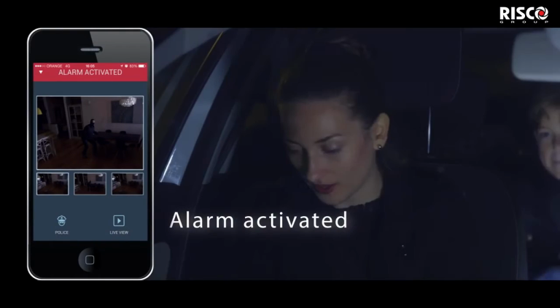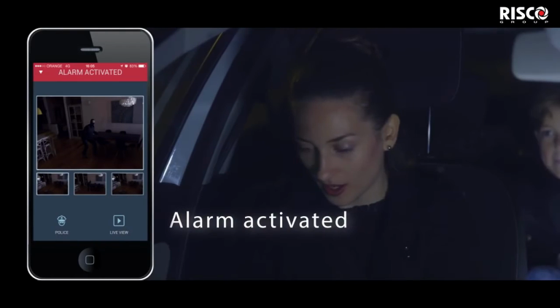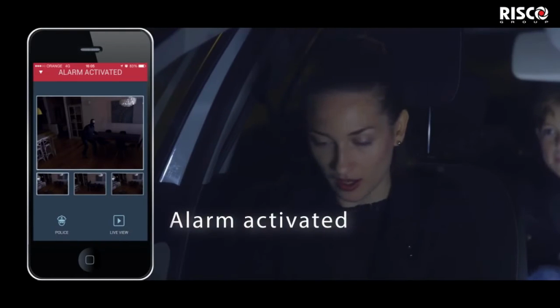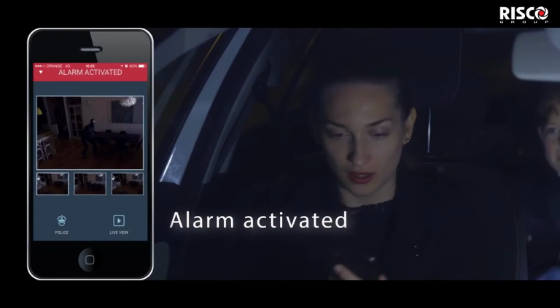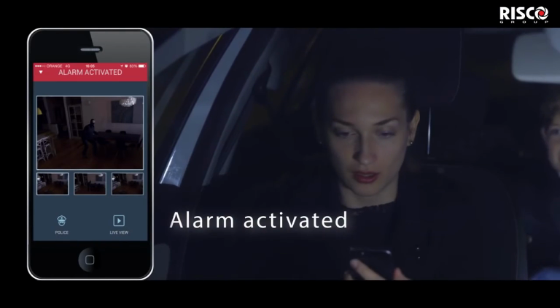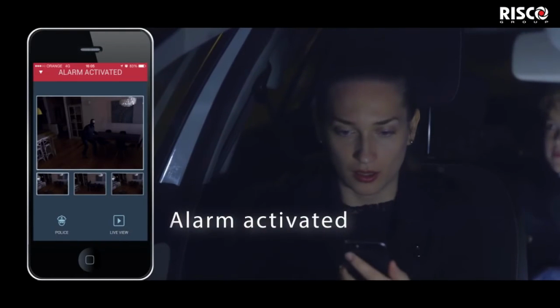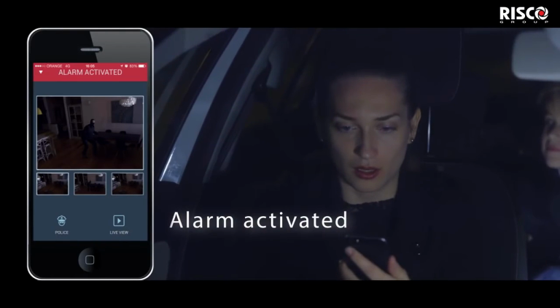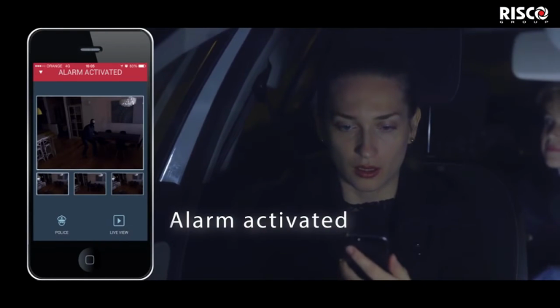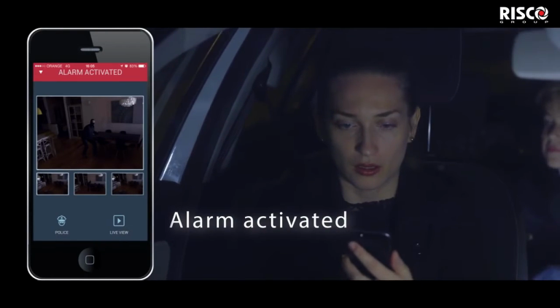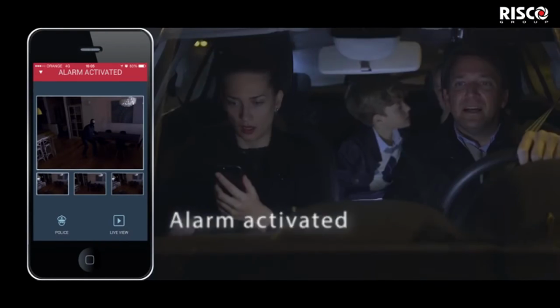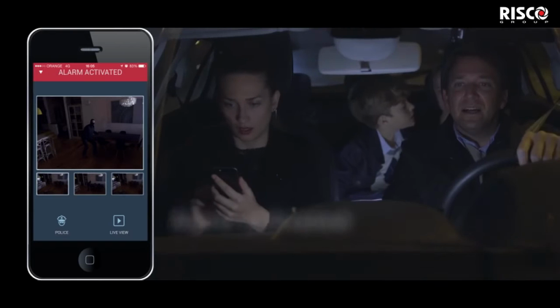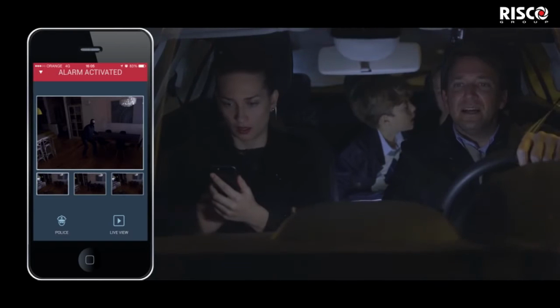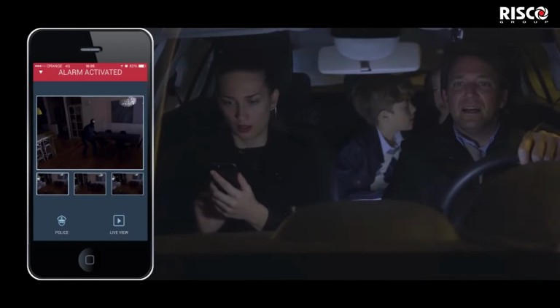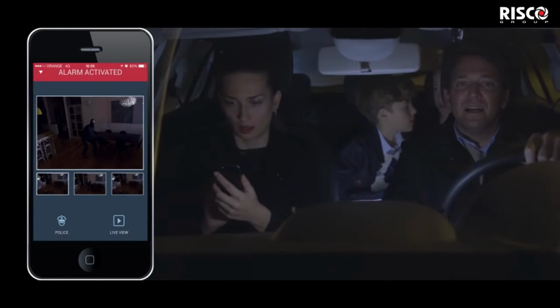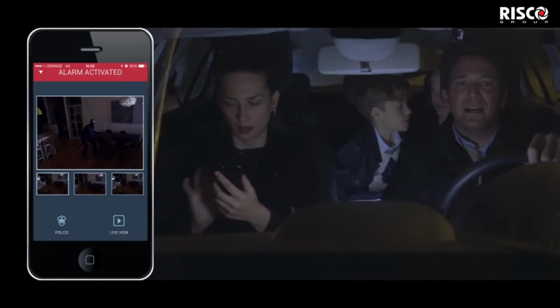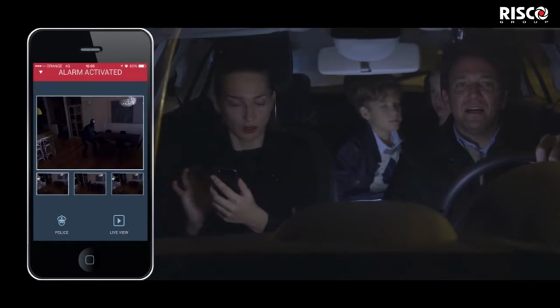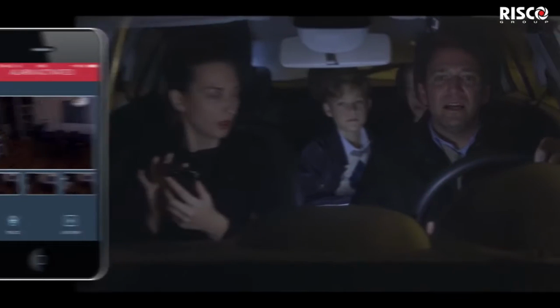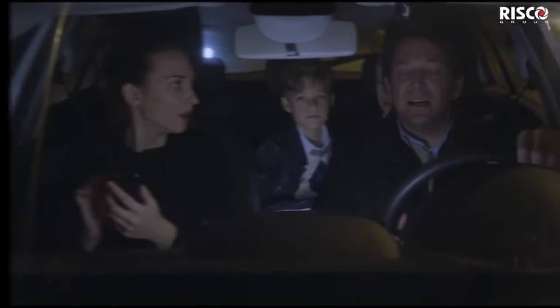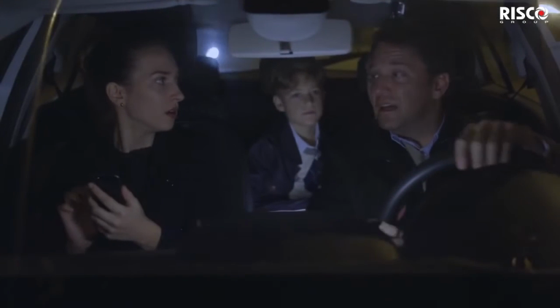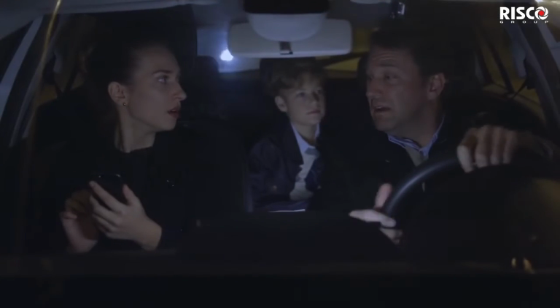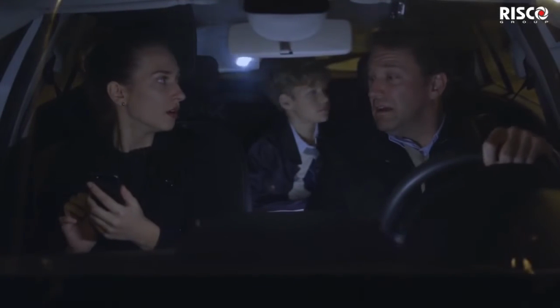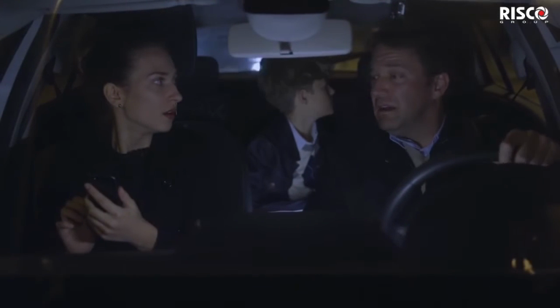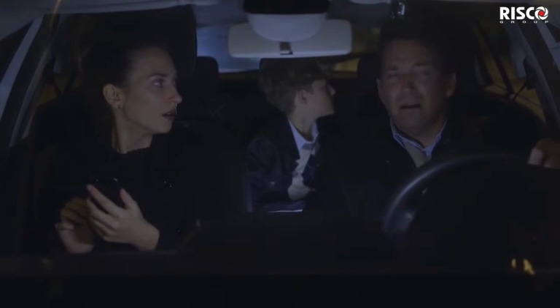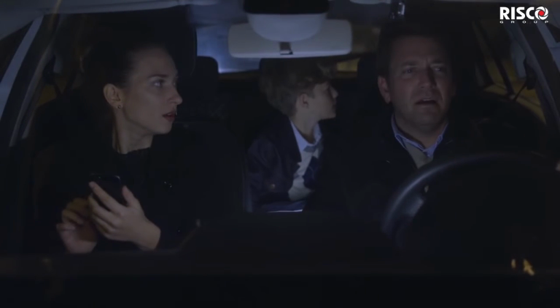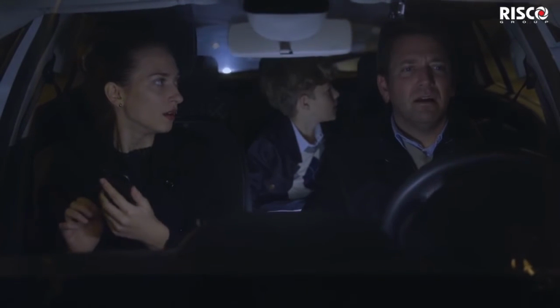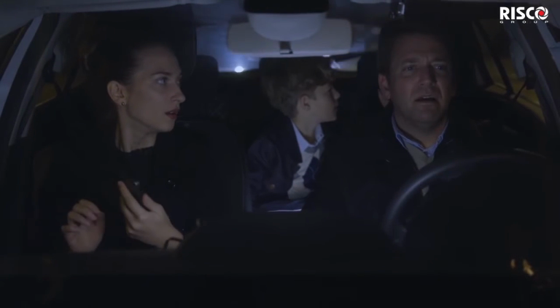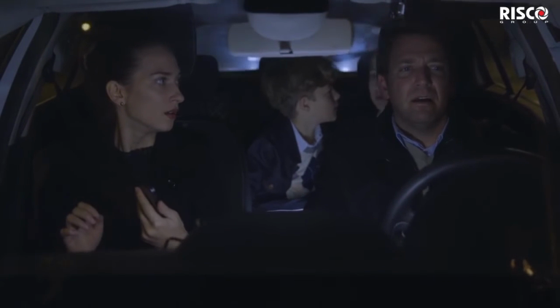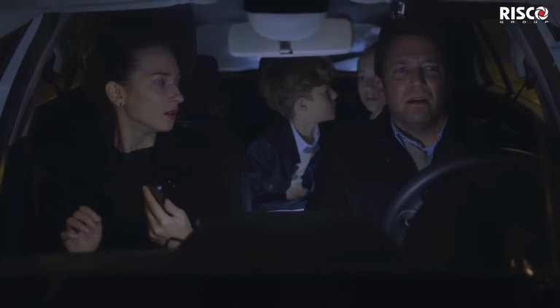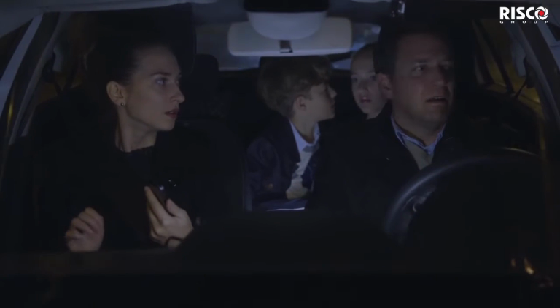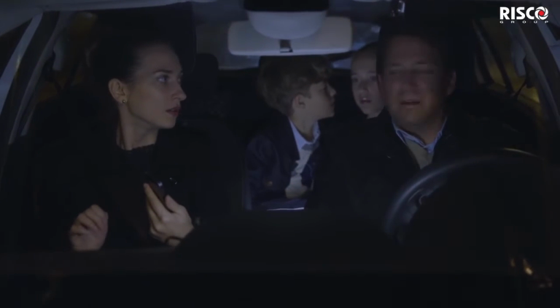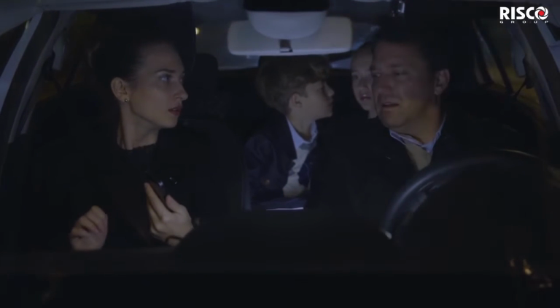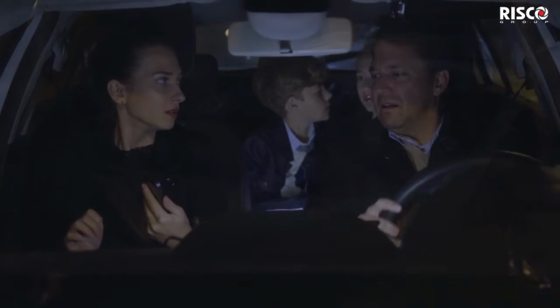In the case of an event, you immediately receive images to your app so that you can decide the best course of action.